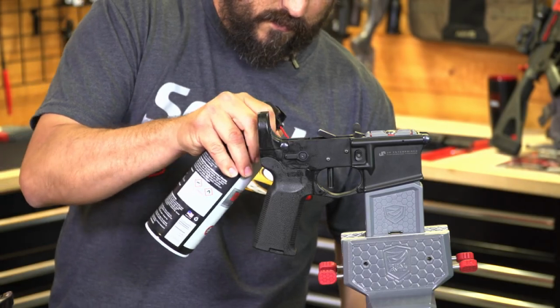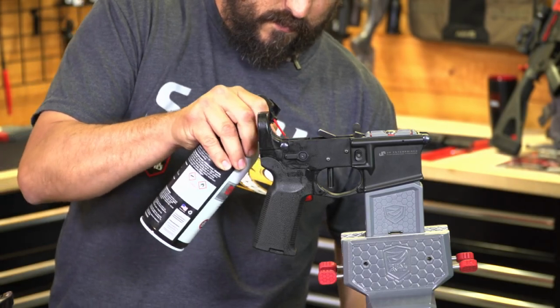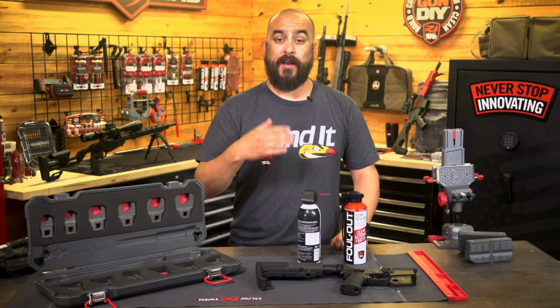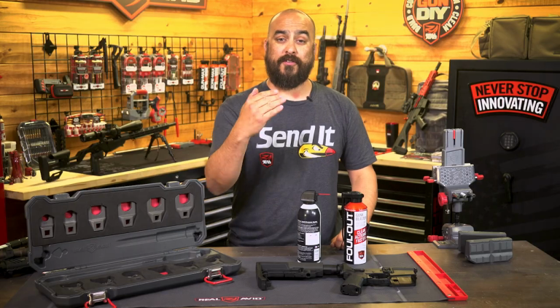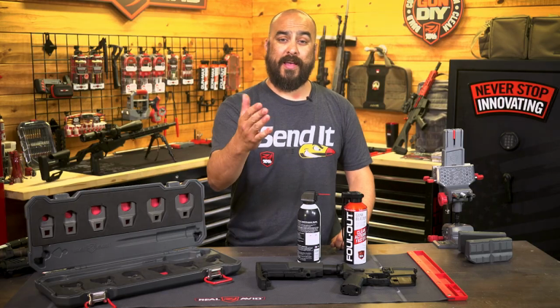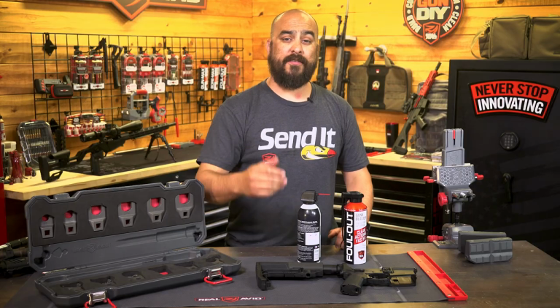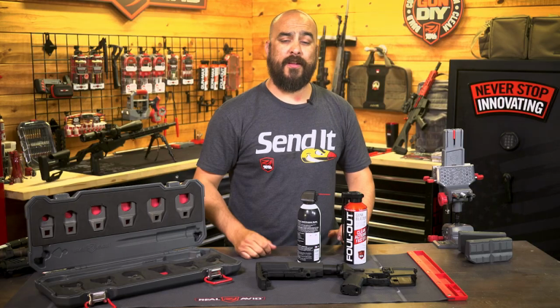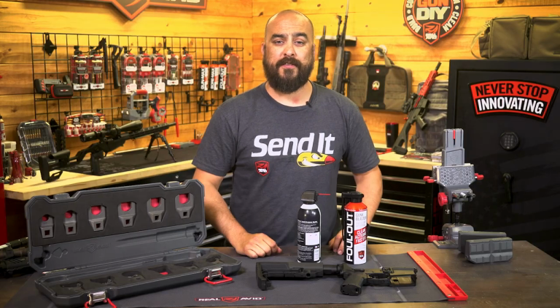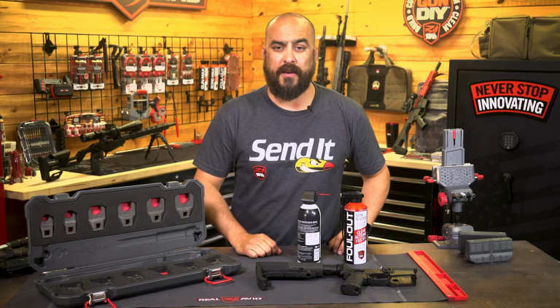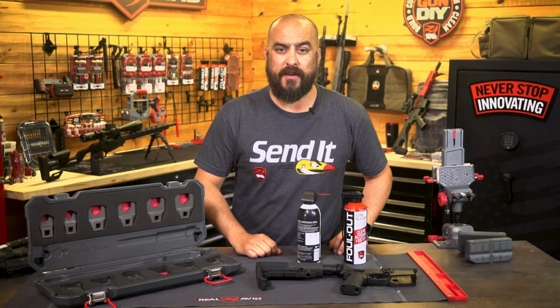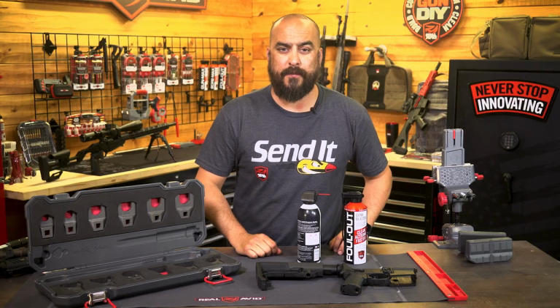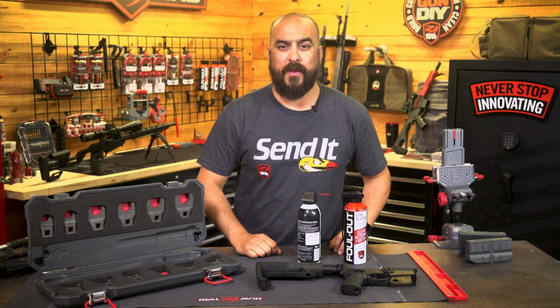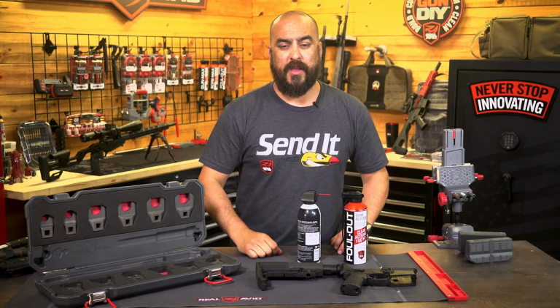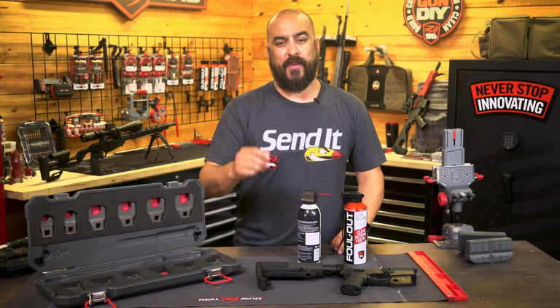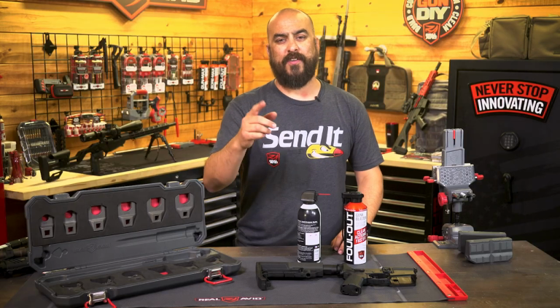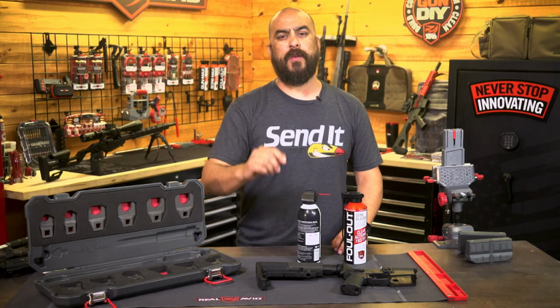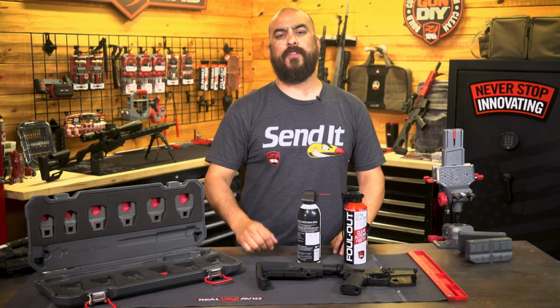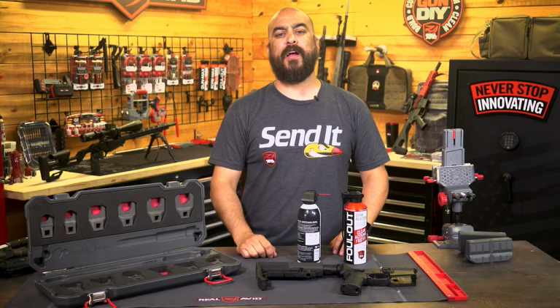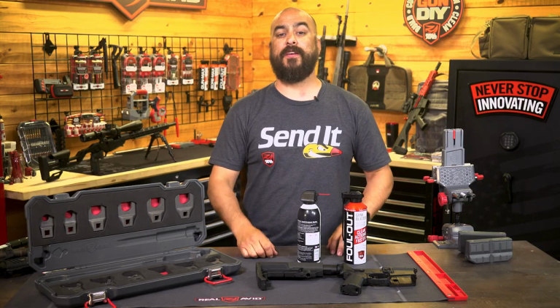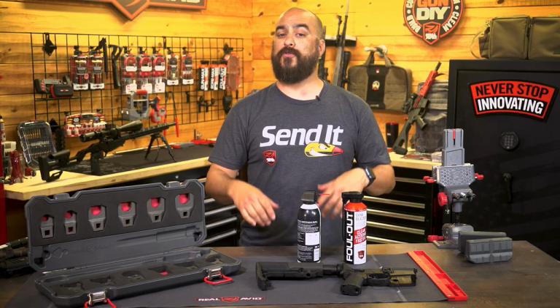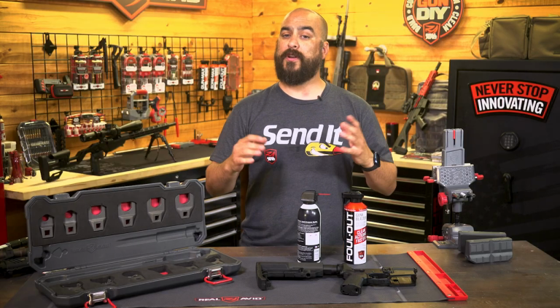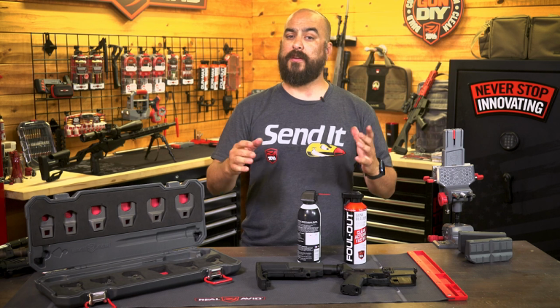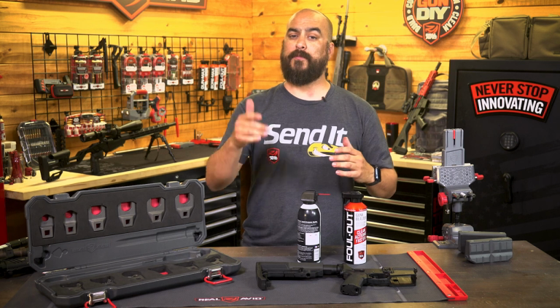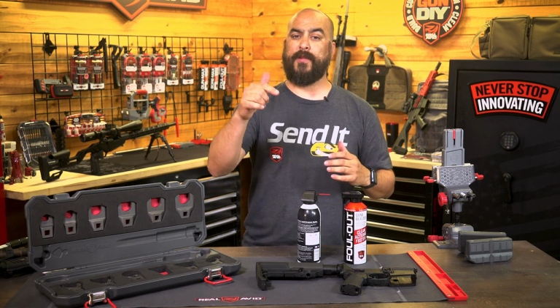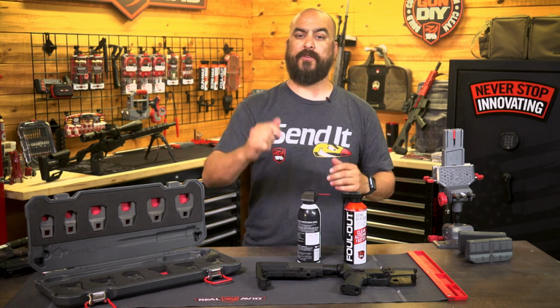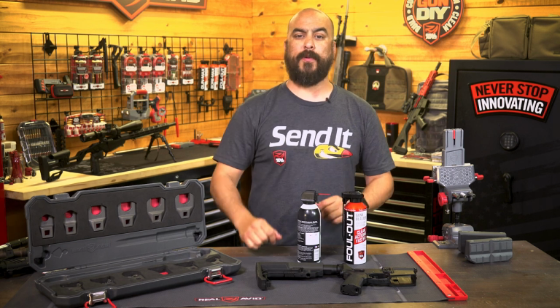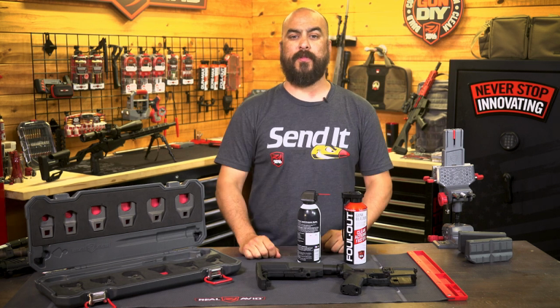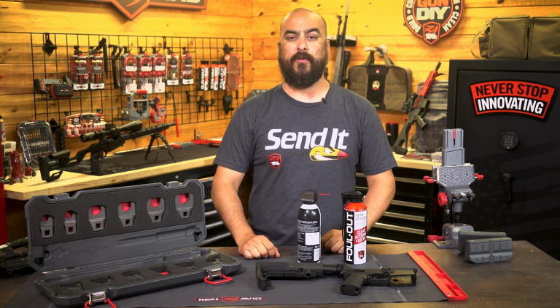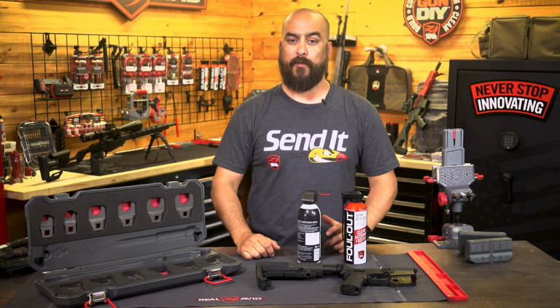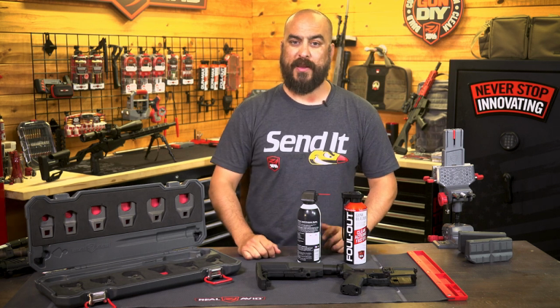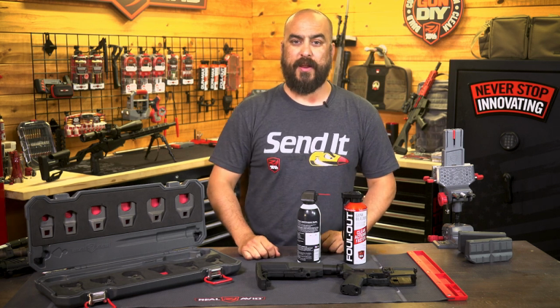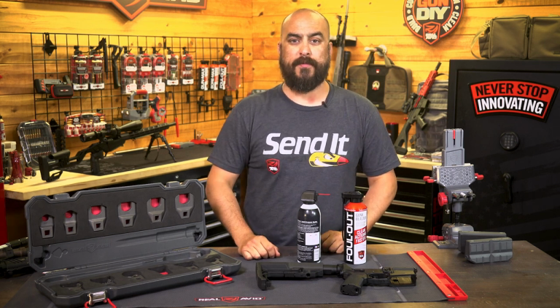All right guys, that's today's tech tip. If you have any other ideas for tech tips, please comment below and make it happen.